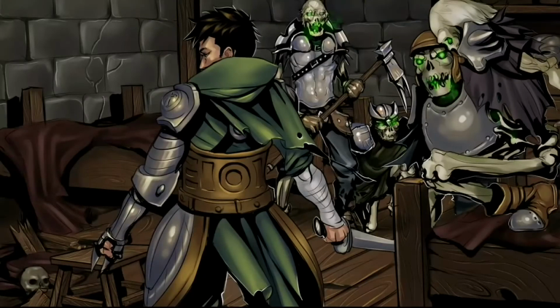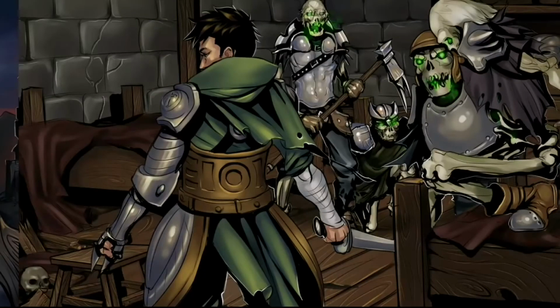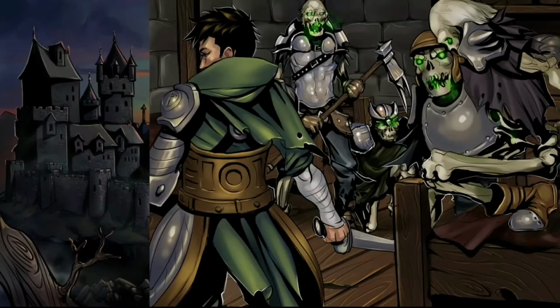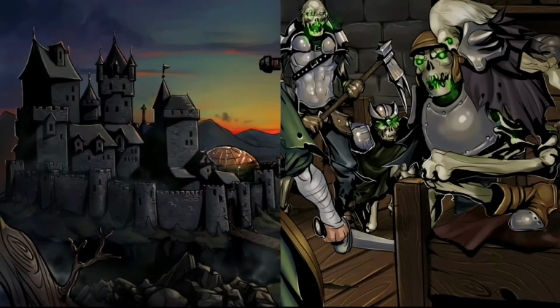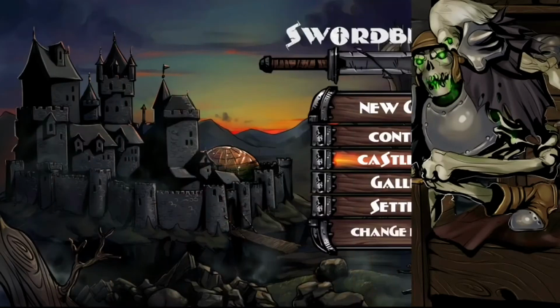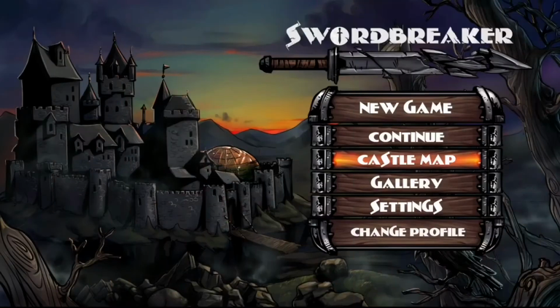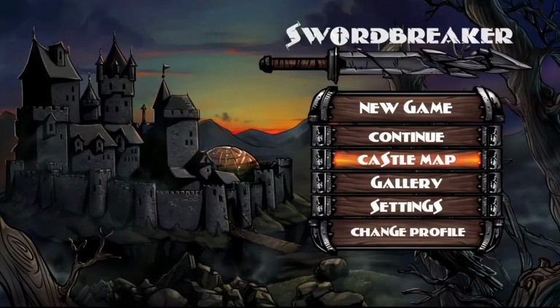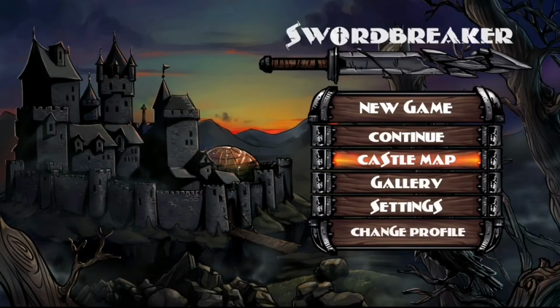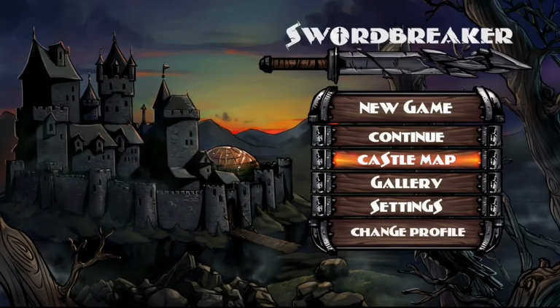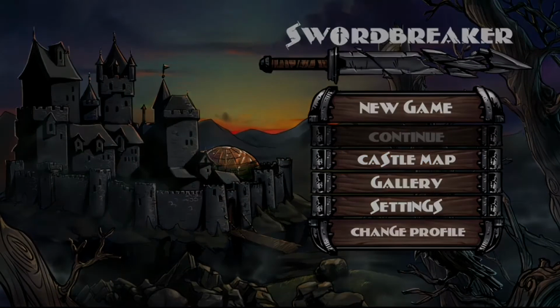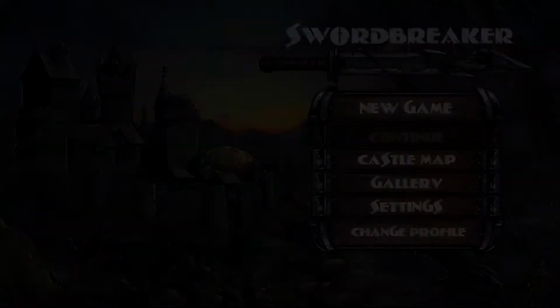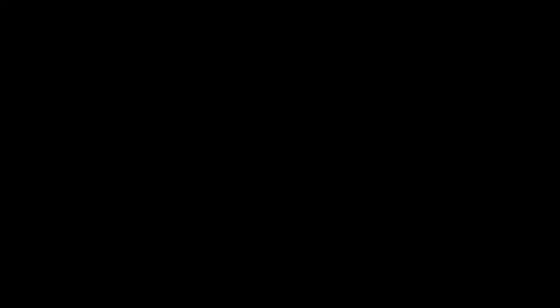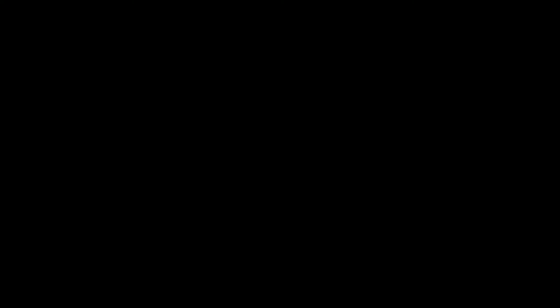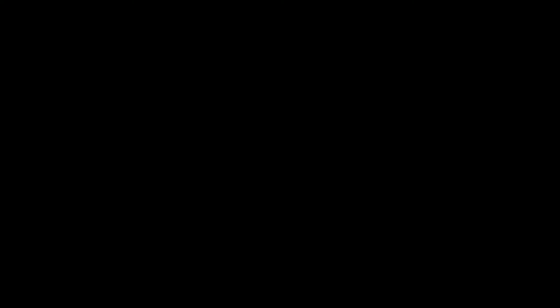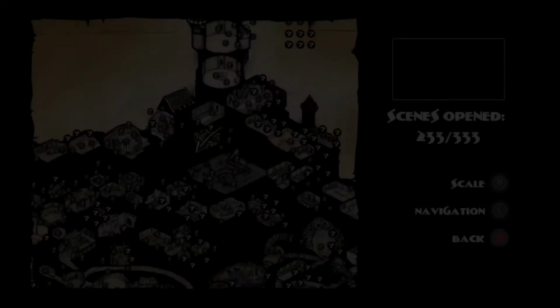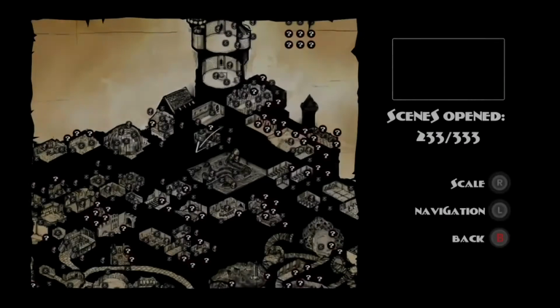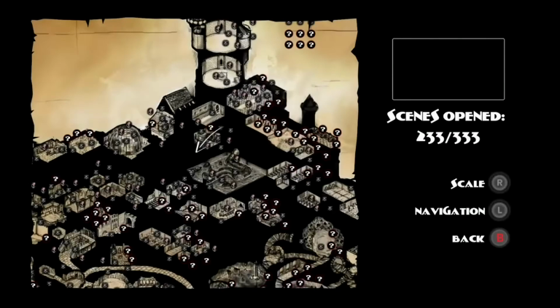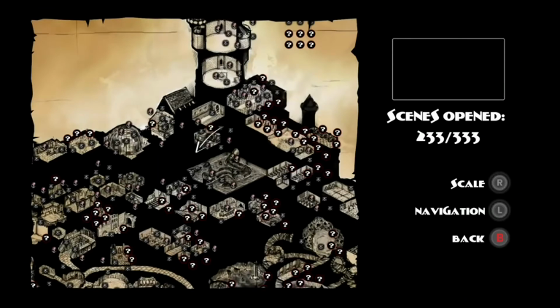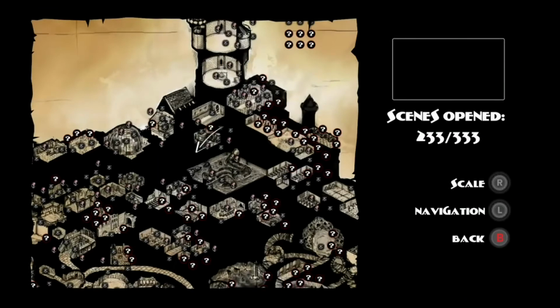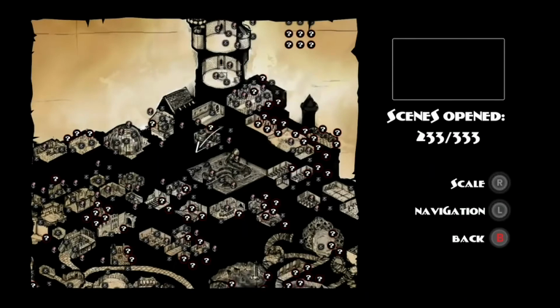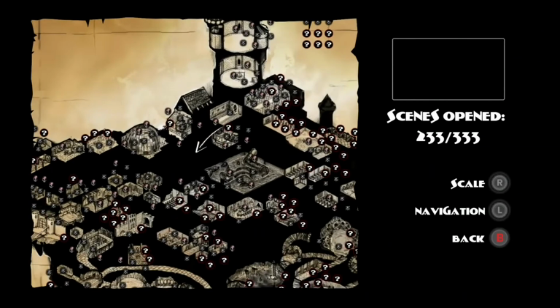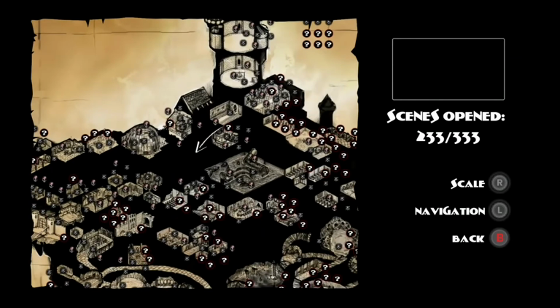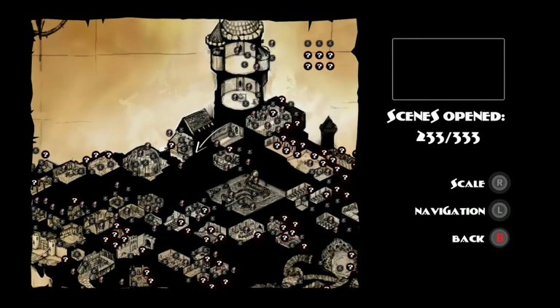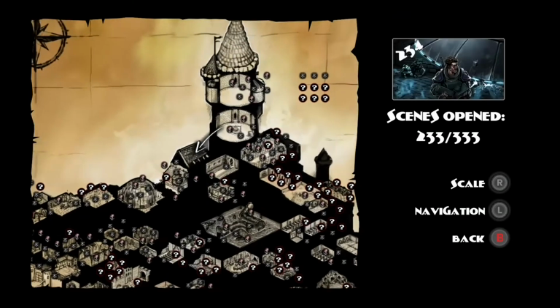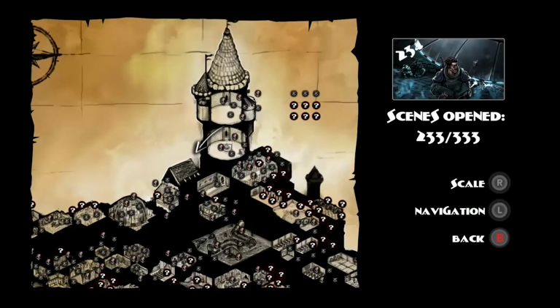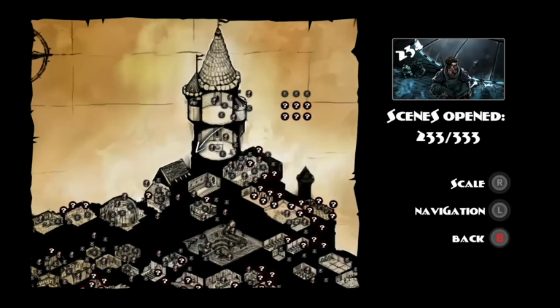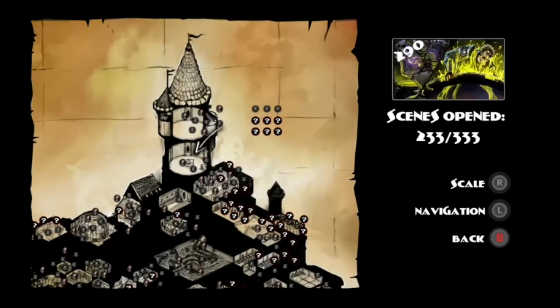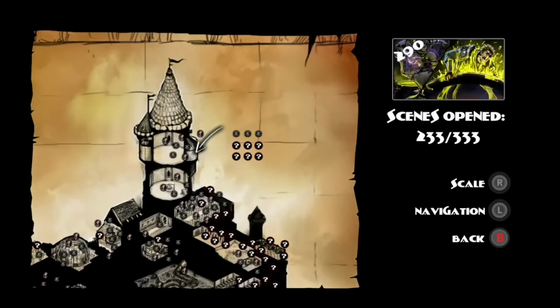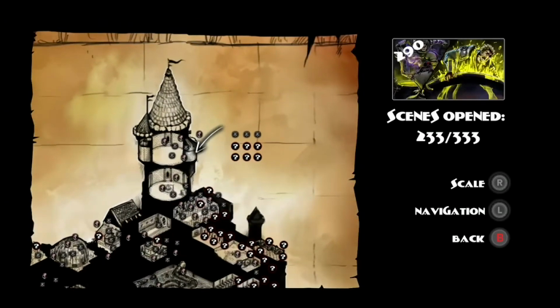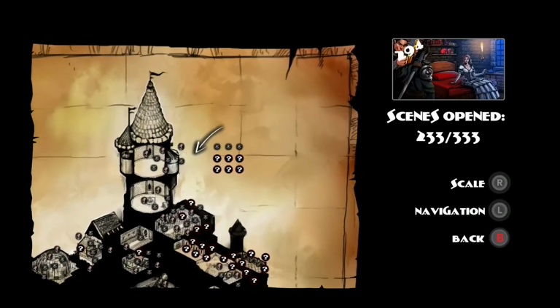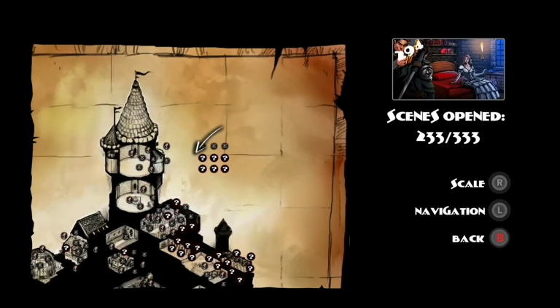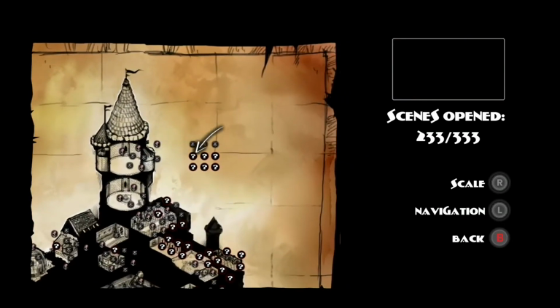Also in the main menu you can click Castle Map and view all the places that you've already been, and you can see other places that you still need to unlock.